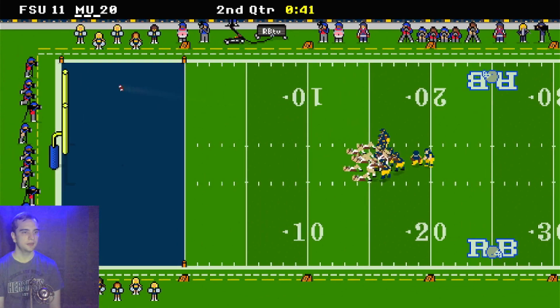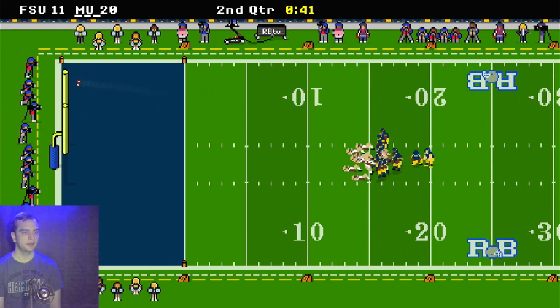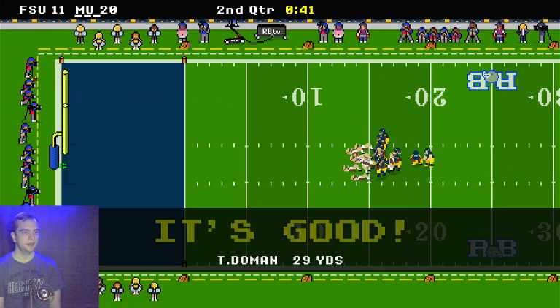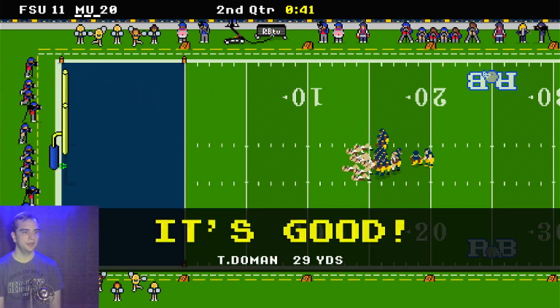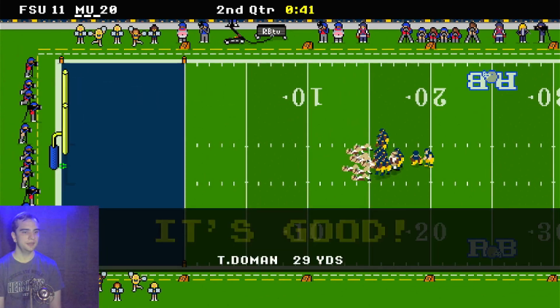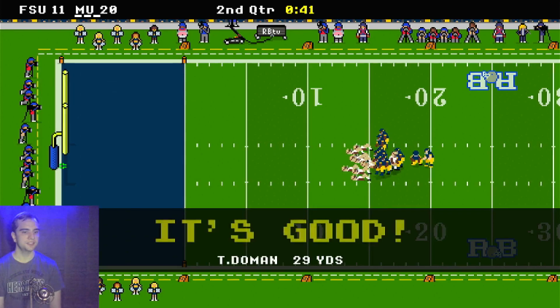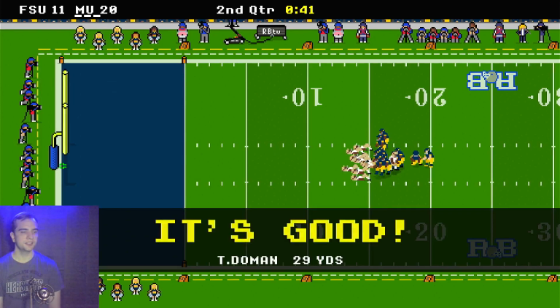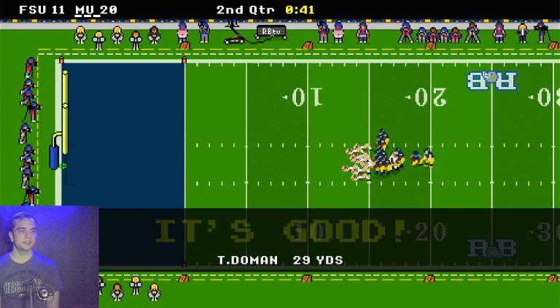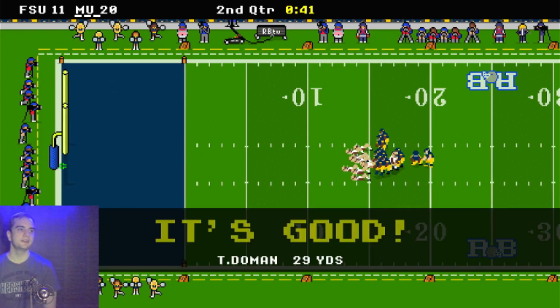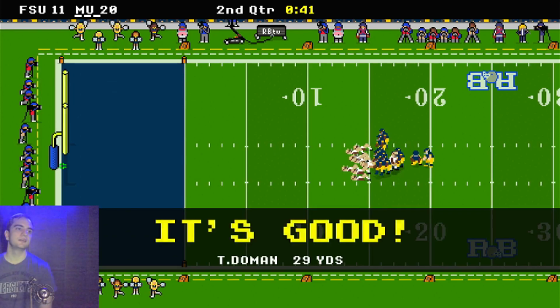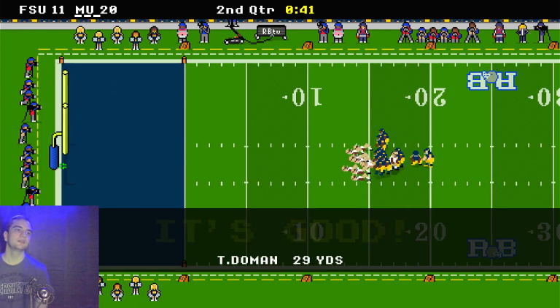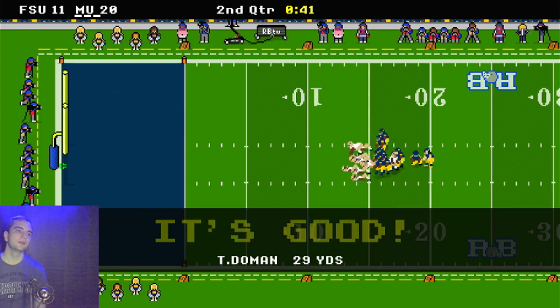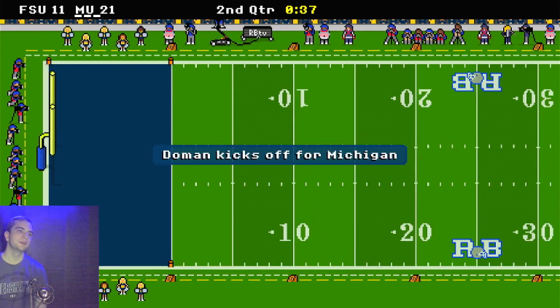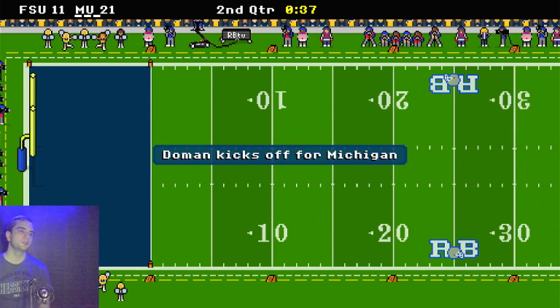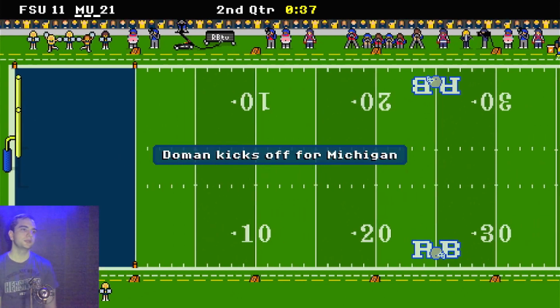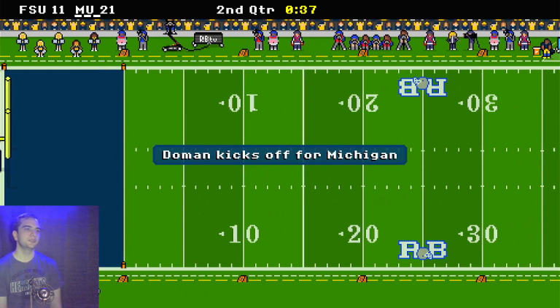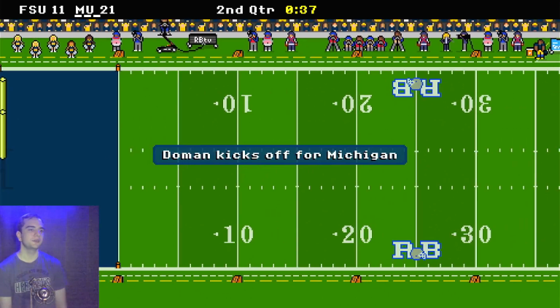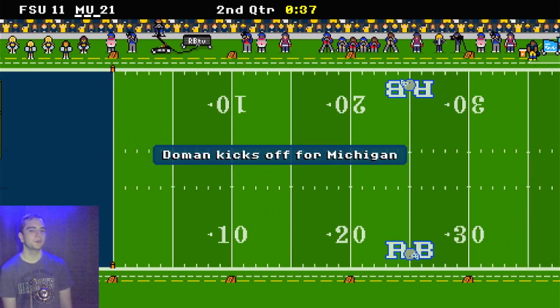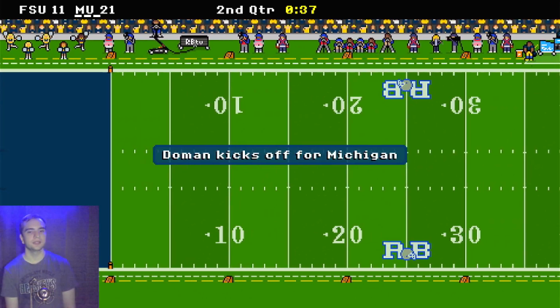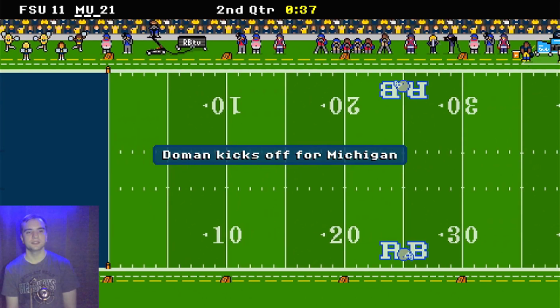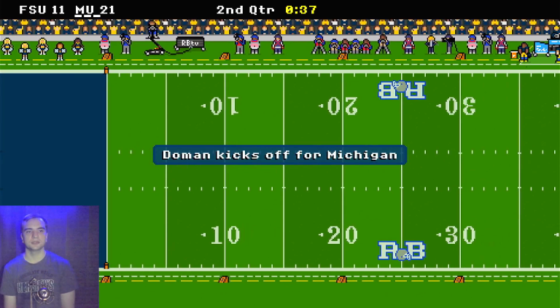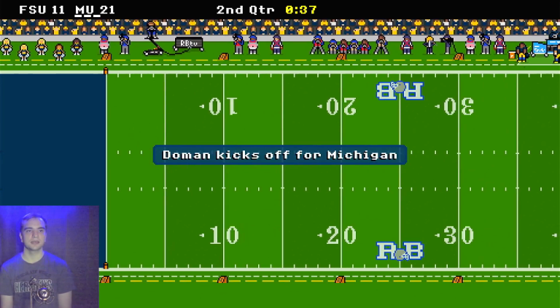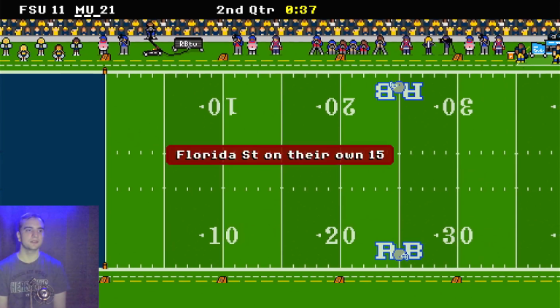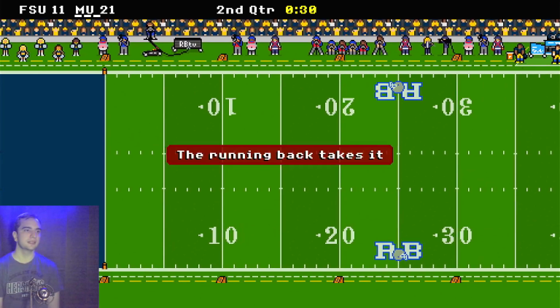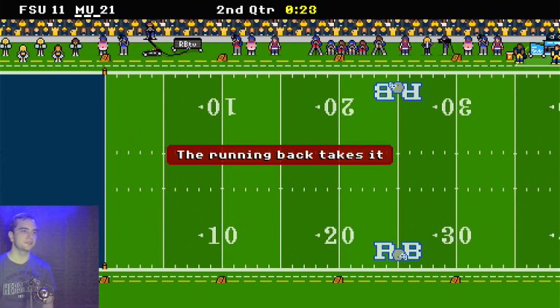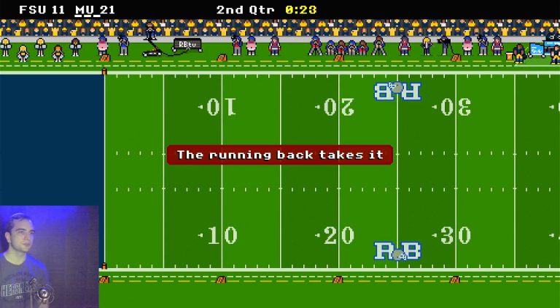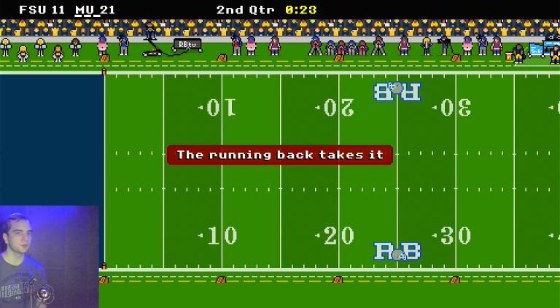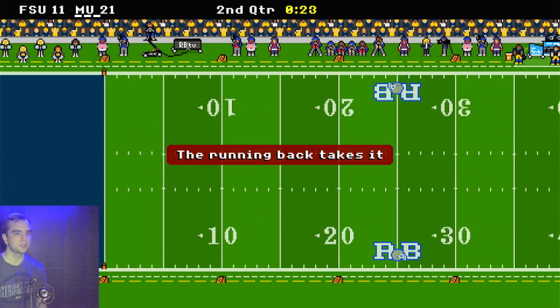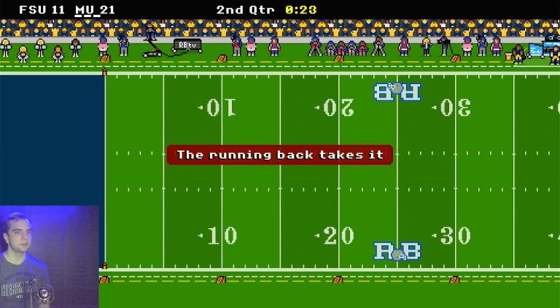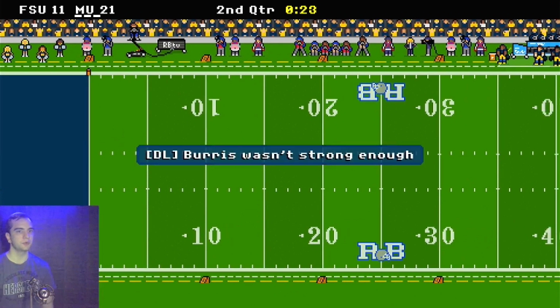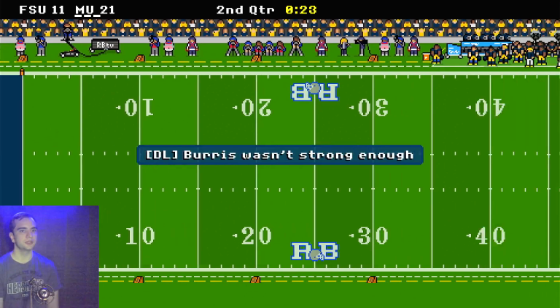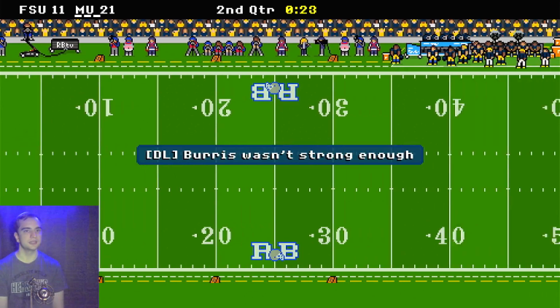The extra point is good. 21 to 11, that is the score — a 10 point lead going into the second half.